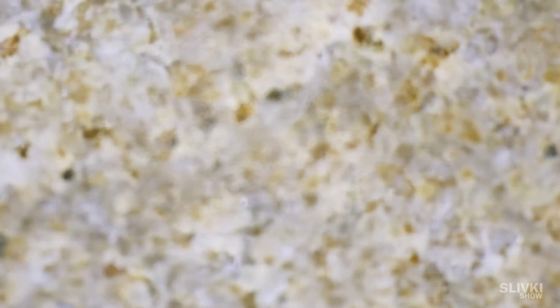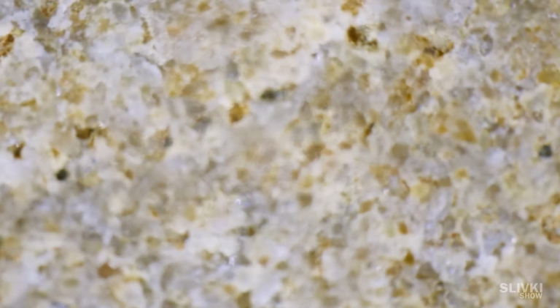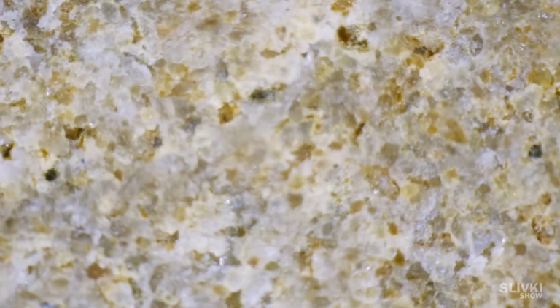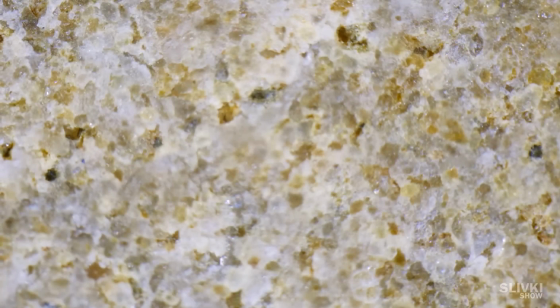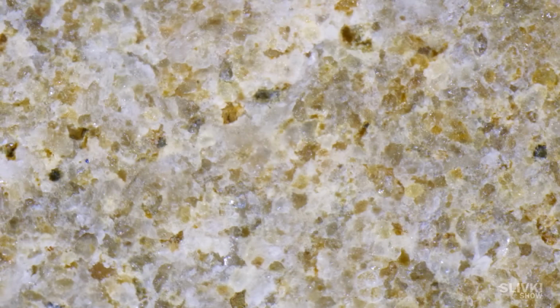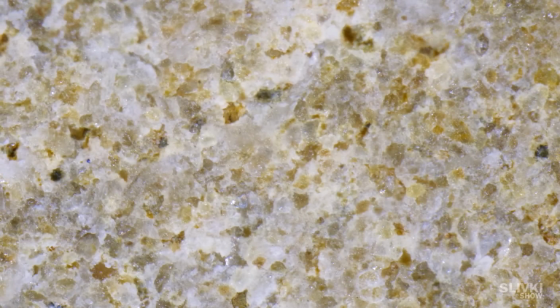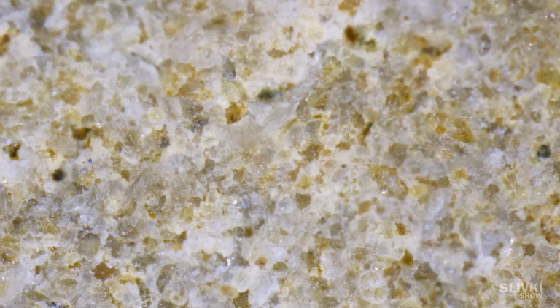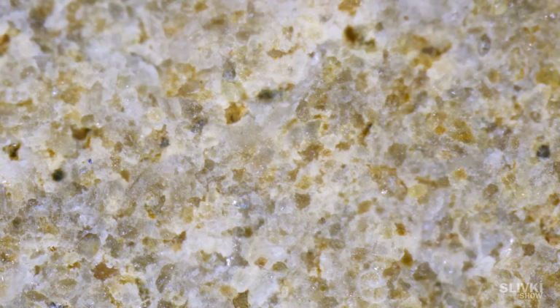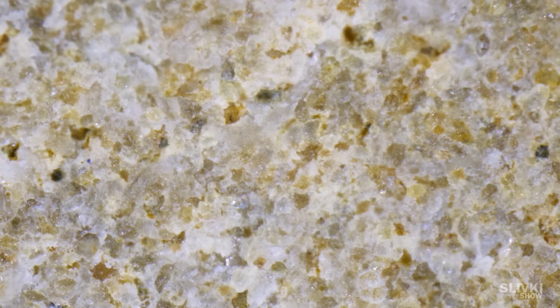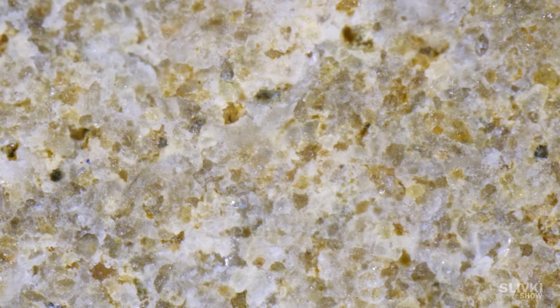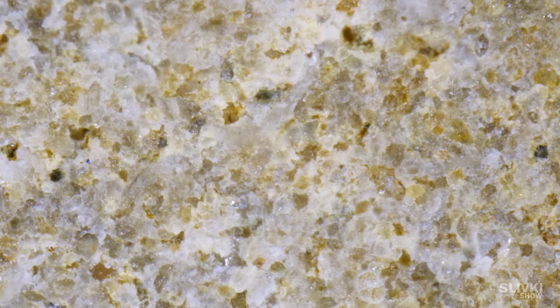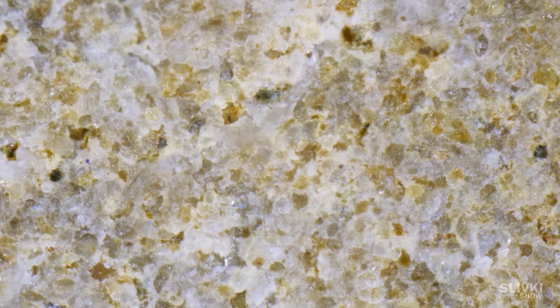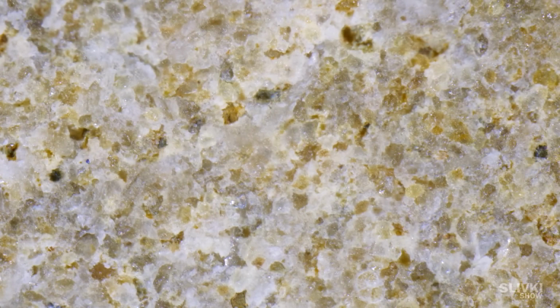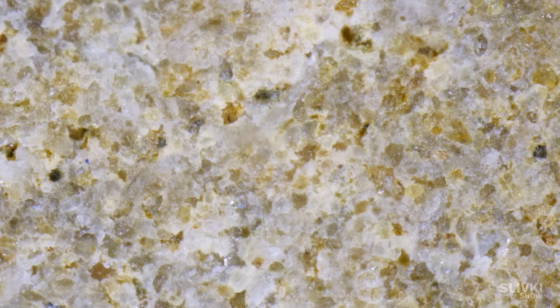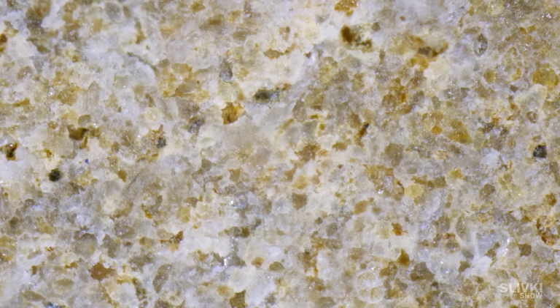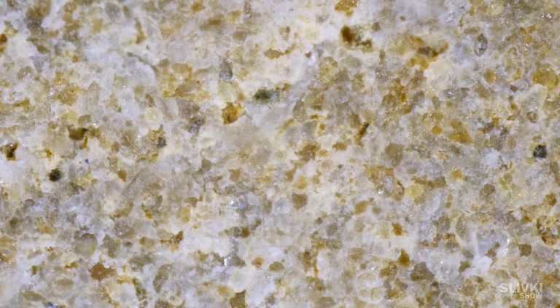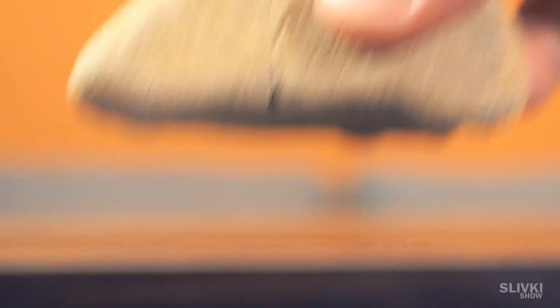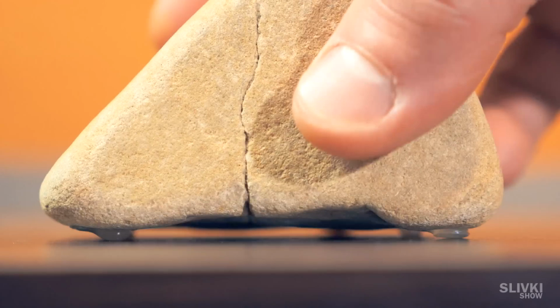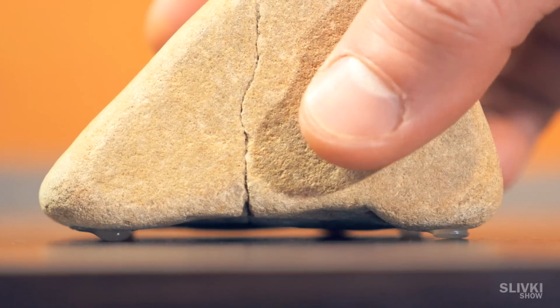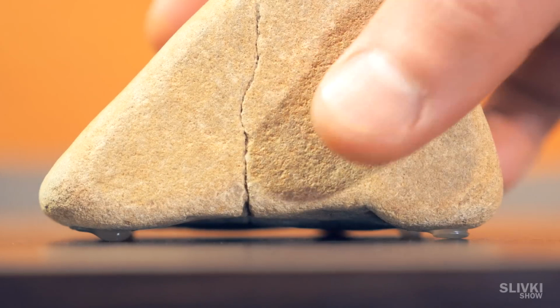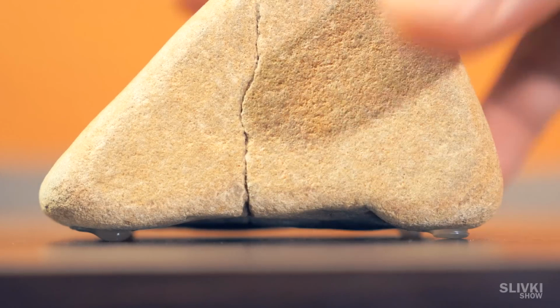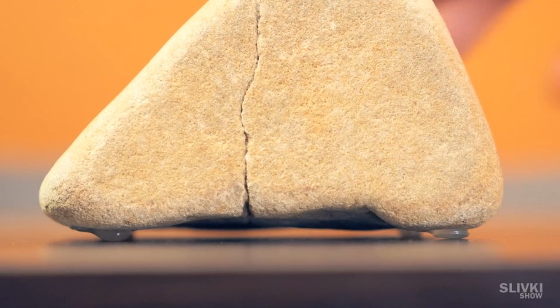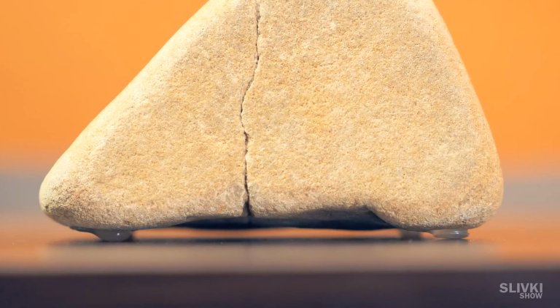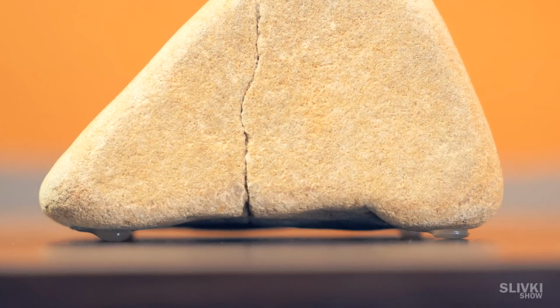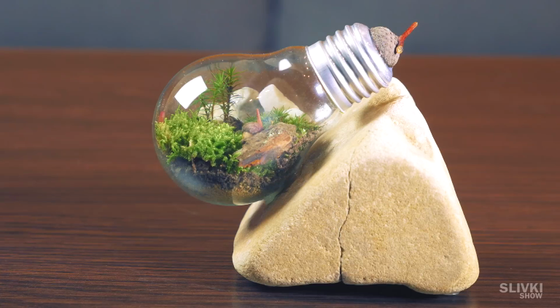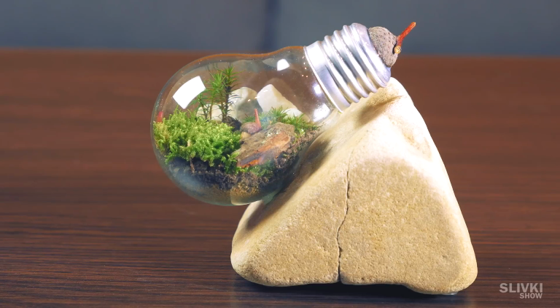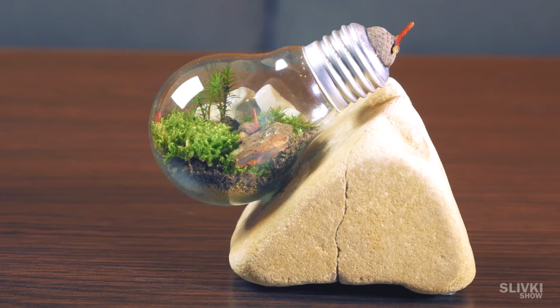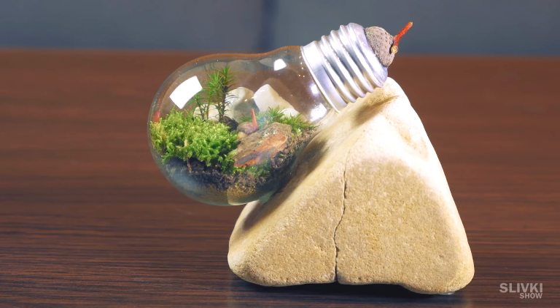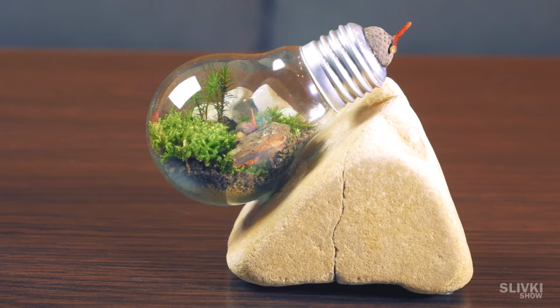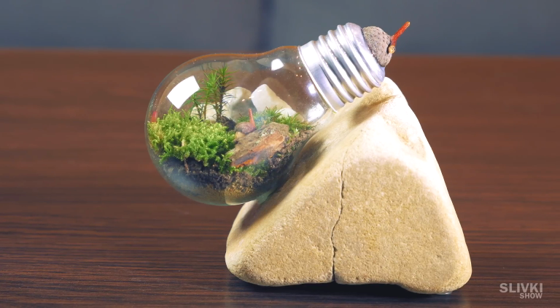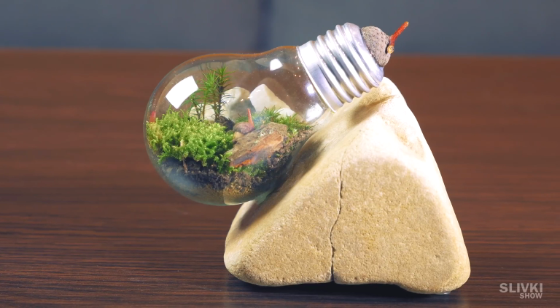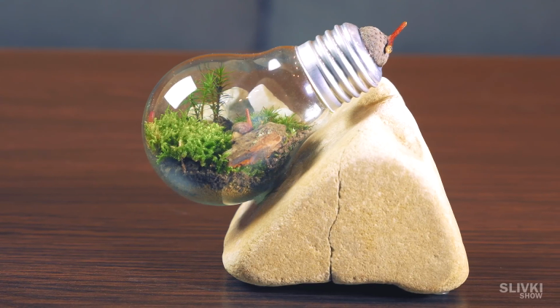This large stone consists of small stones, which we use for our terrarium.